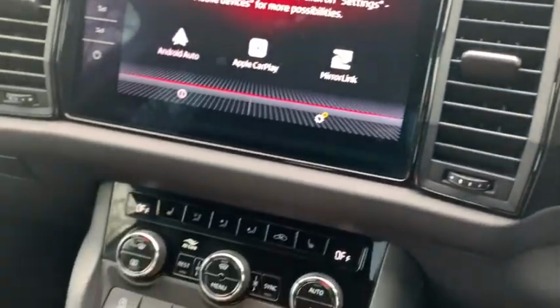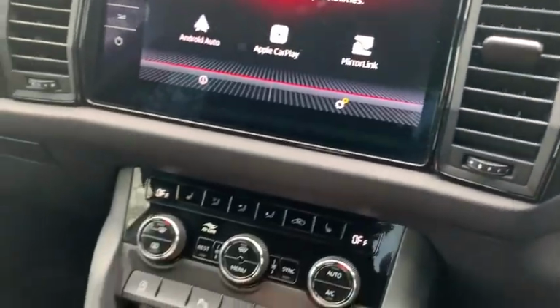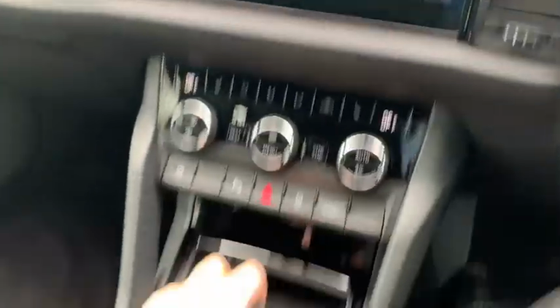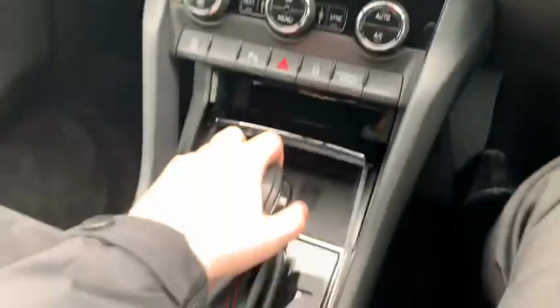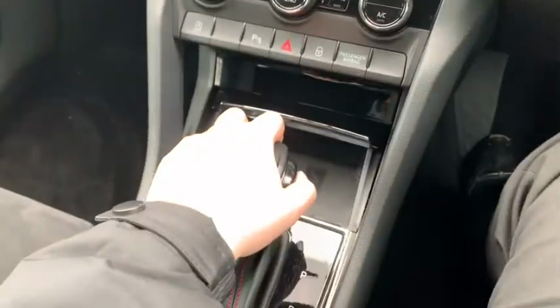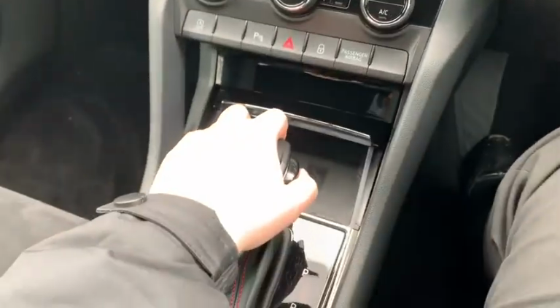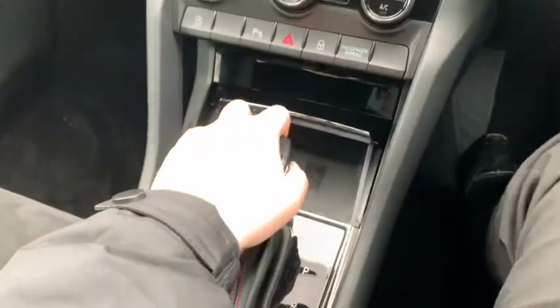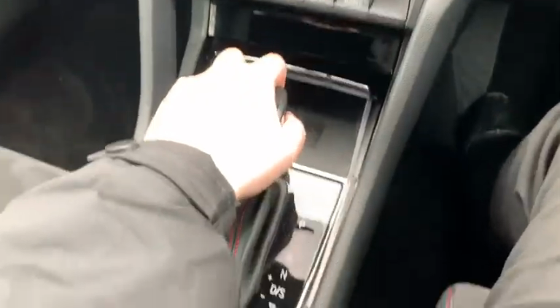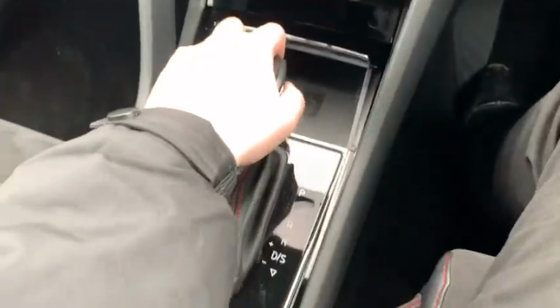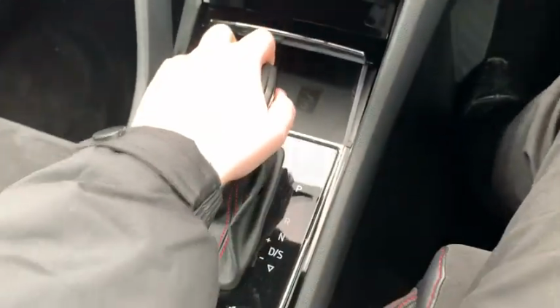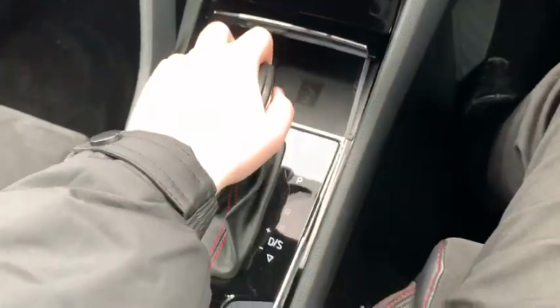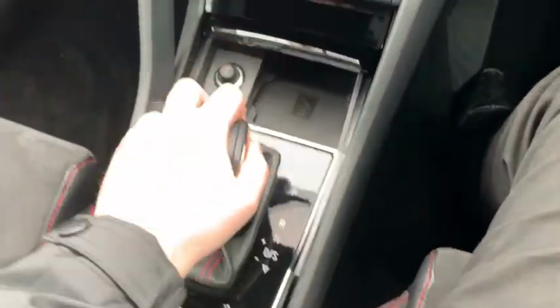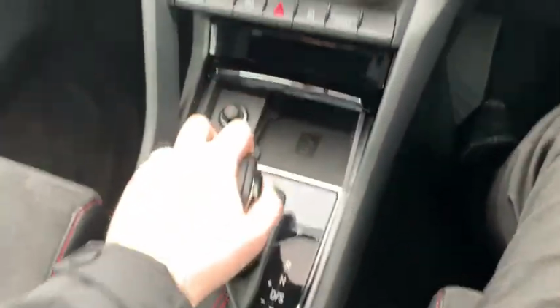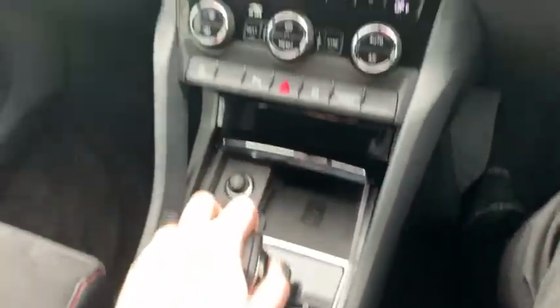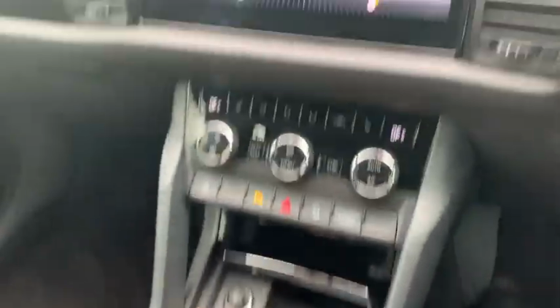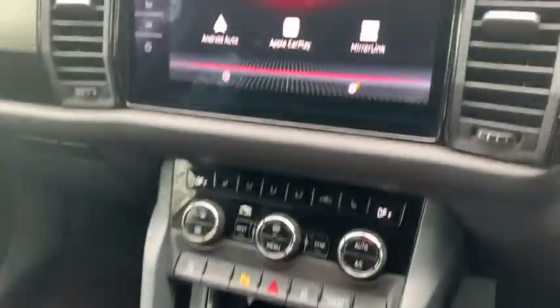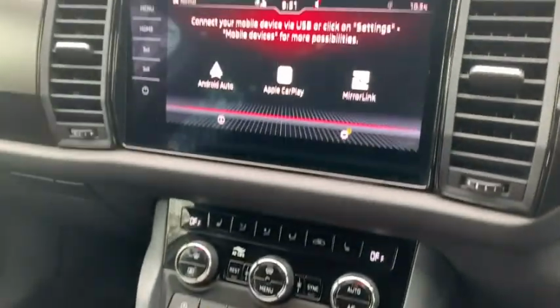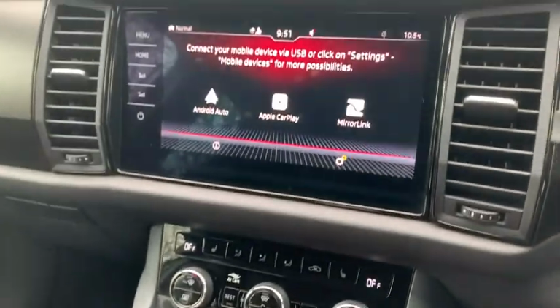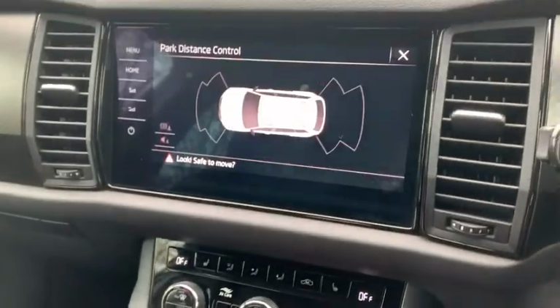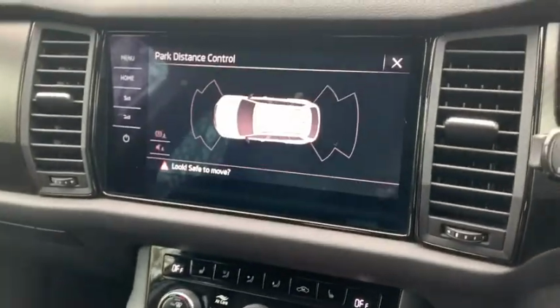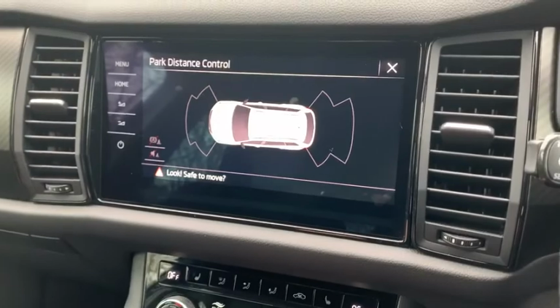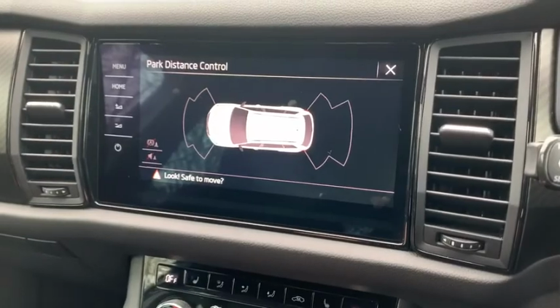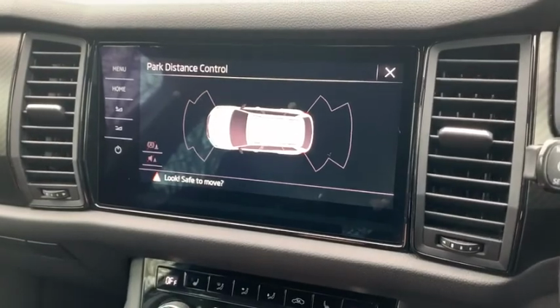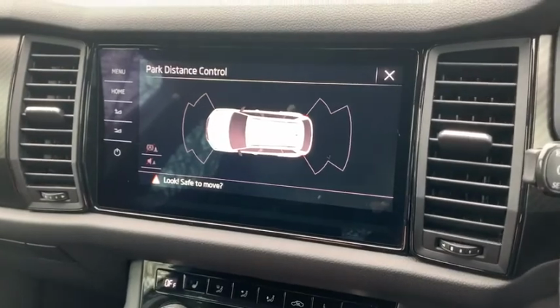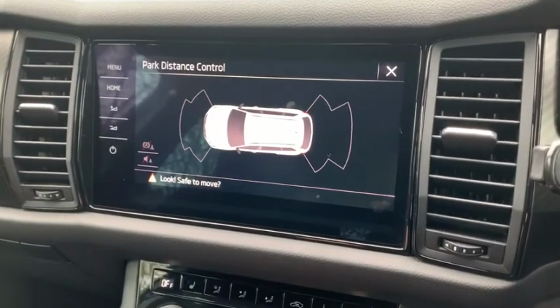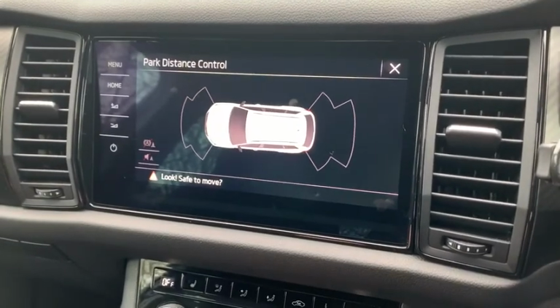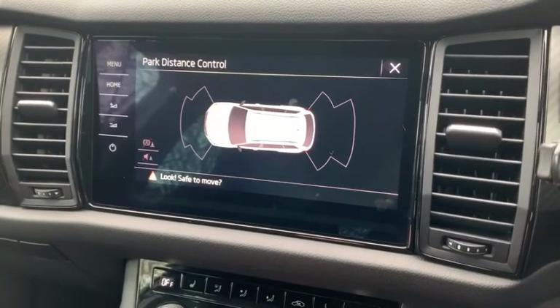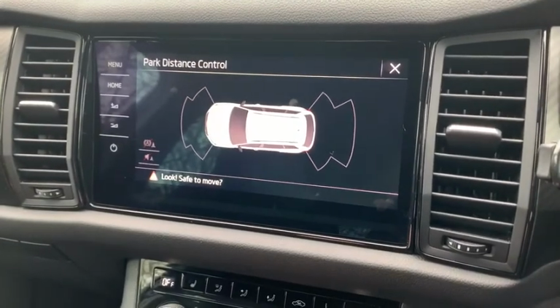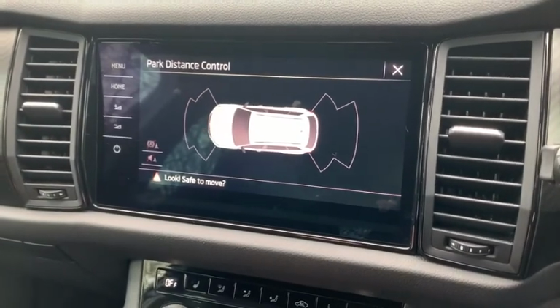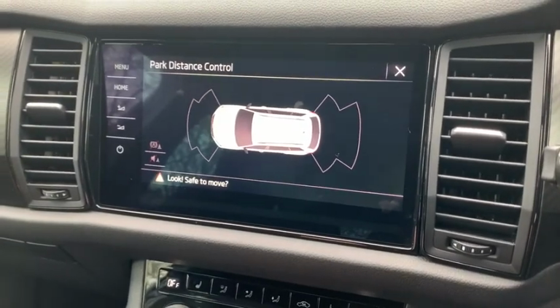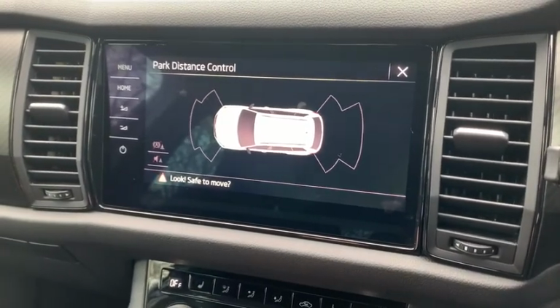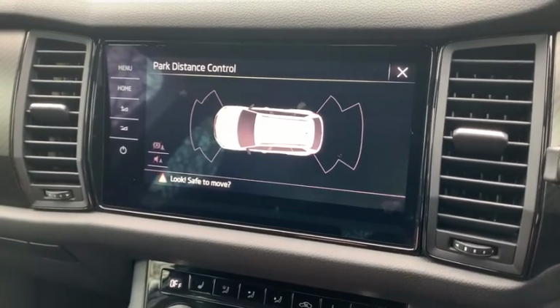Now, if I move the car into reverse, you'll also notice that it comes with front and rear parking sensors.